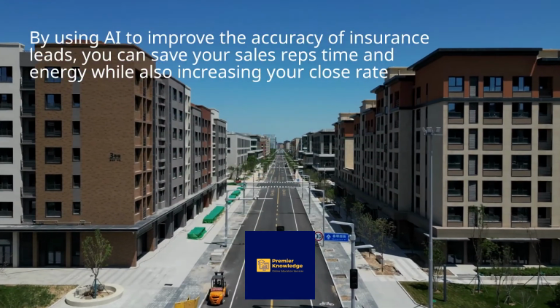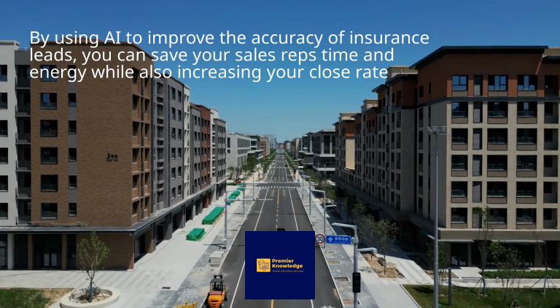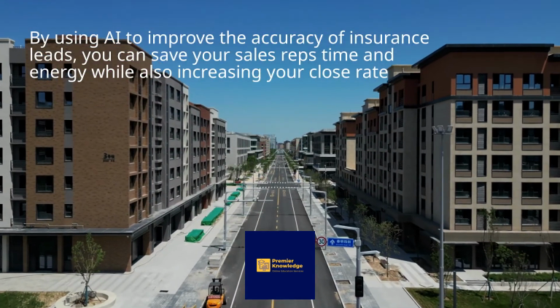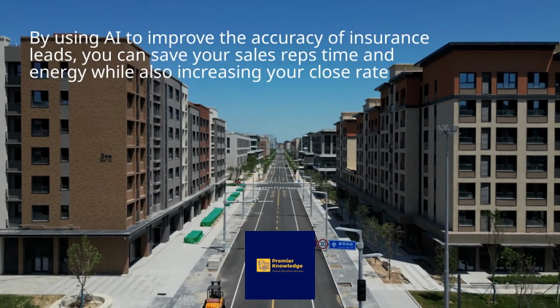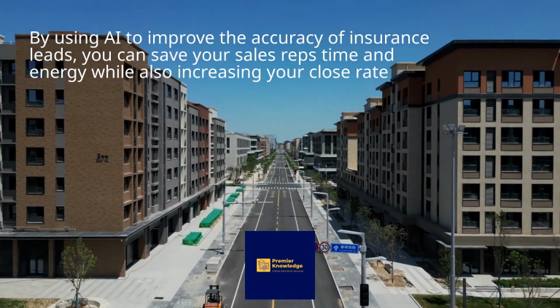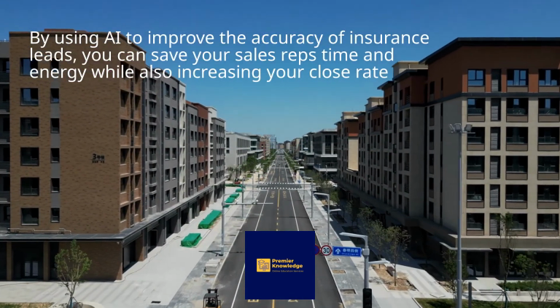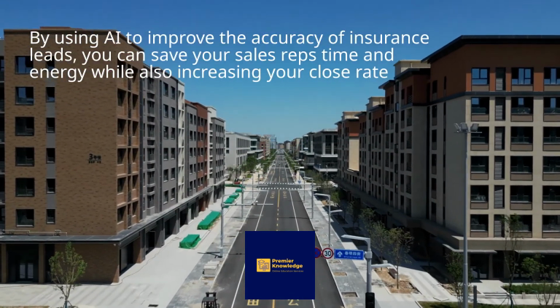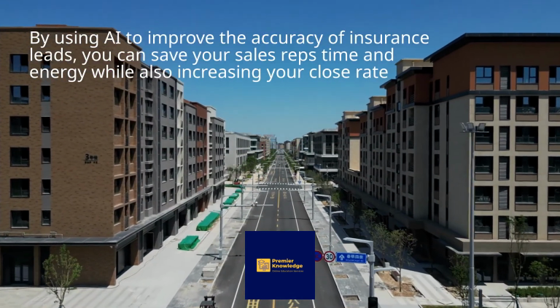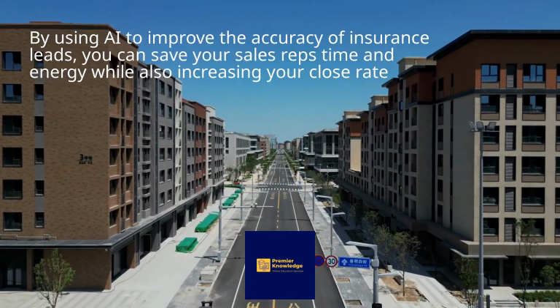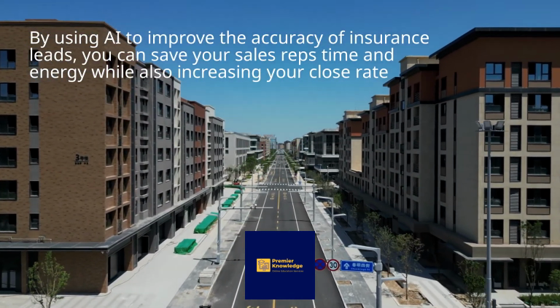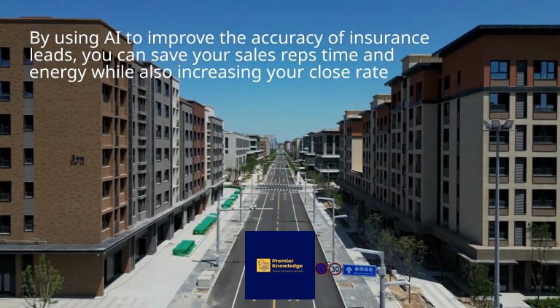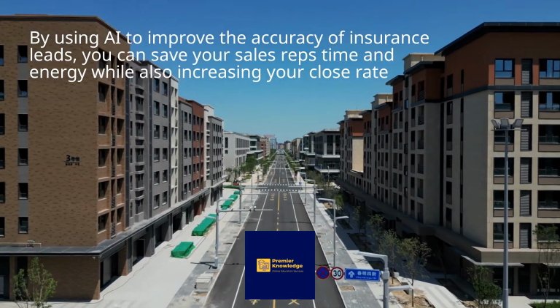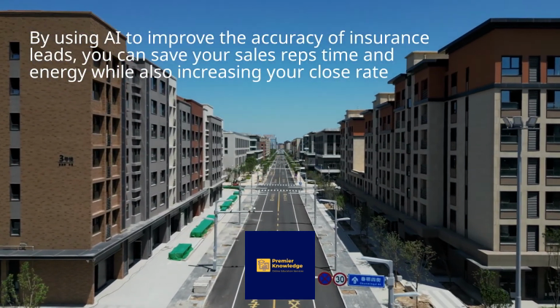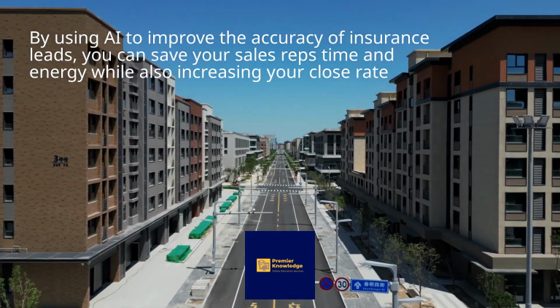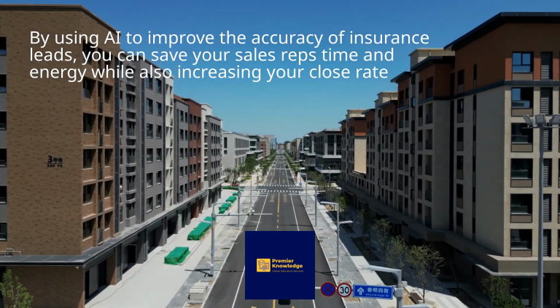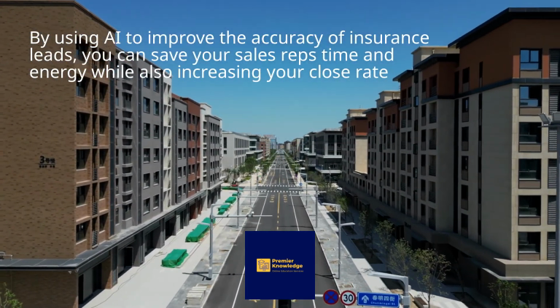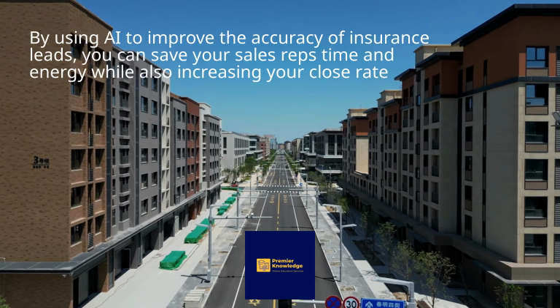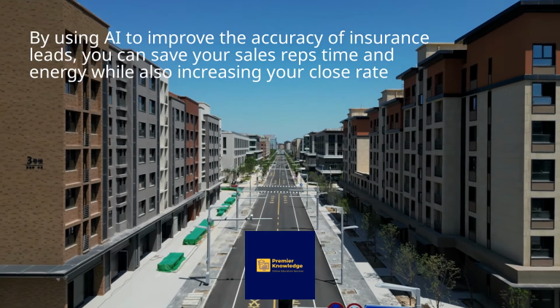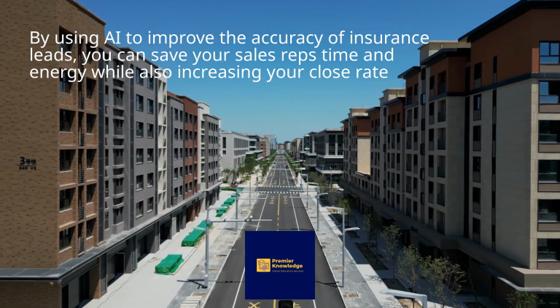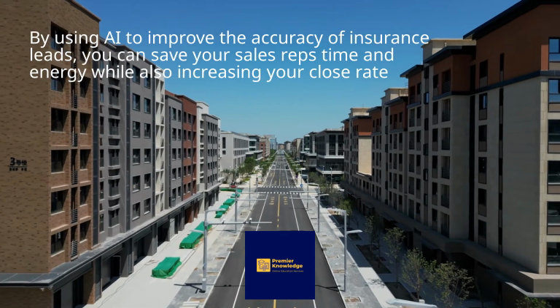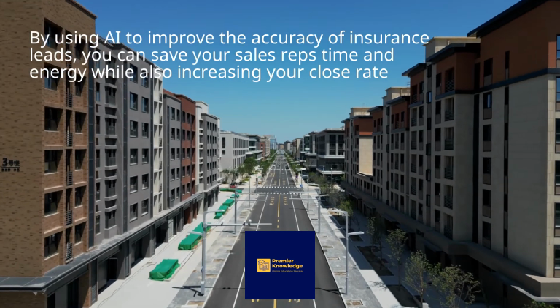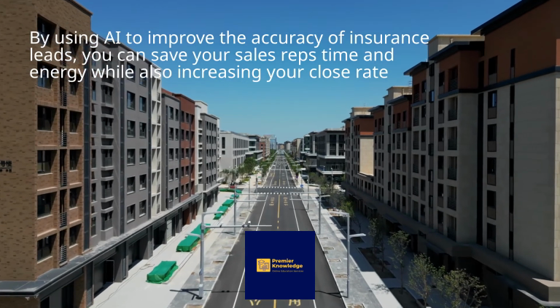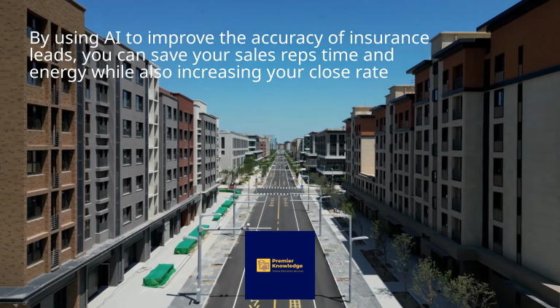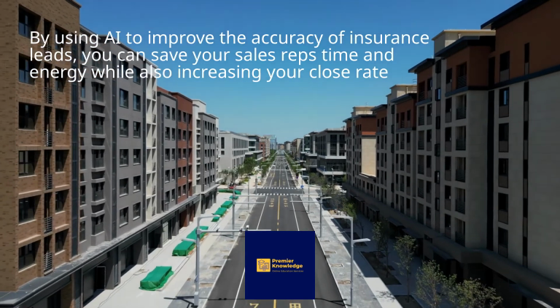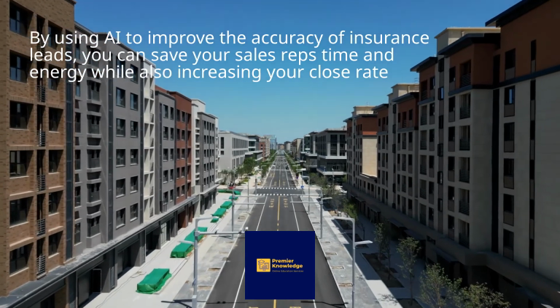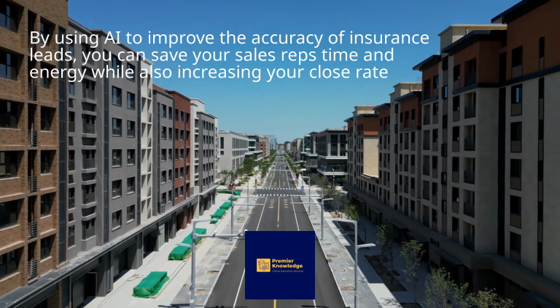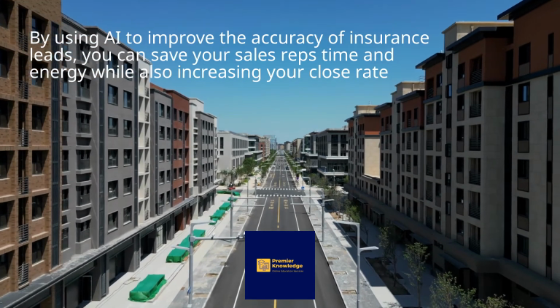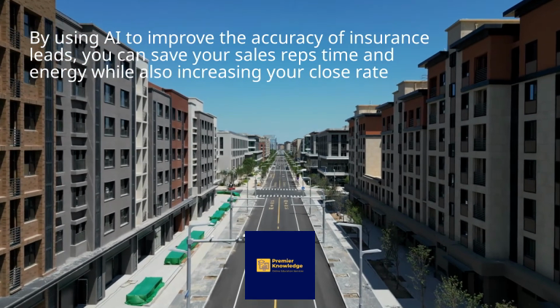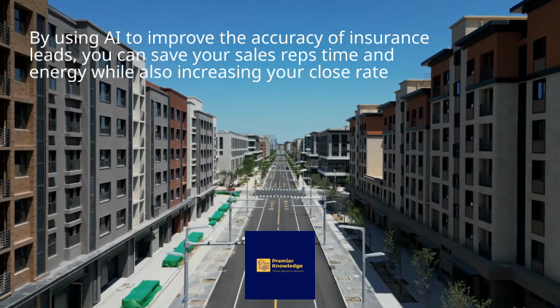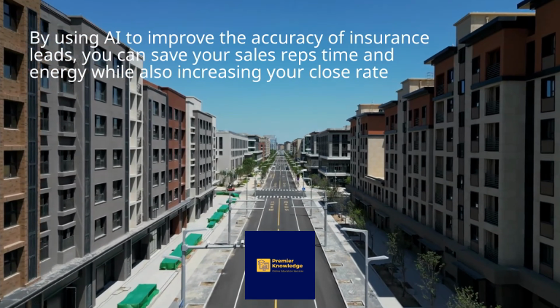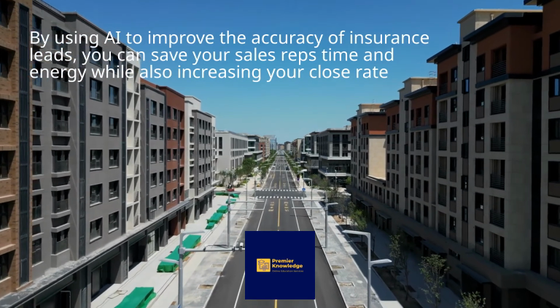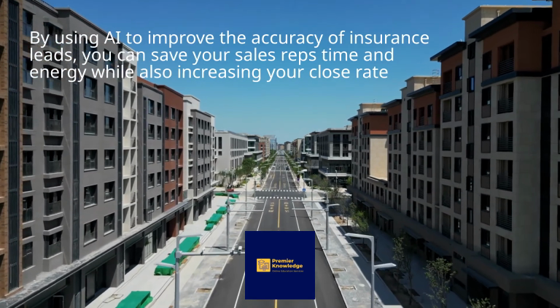By using AI to improve the accuracy of insurance leads, you can save your sales reps time and energy while also increasing your close rate.